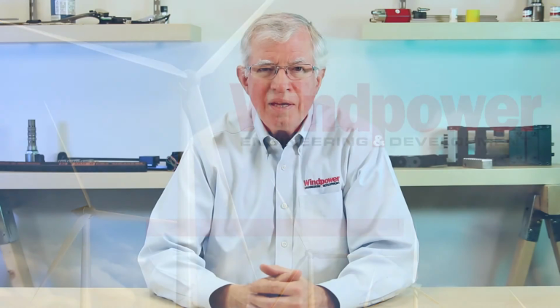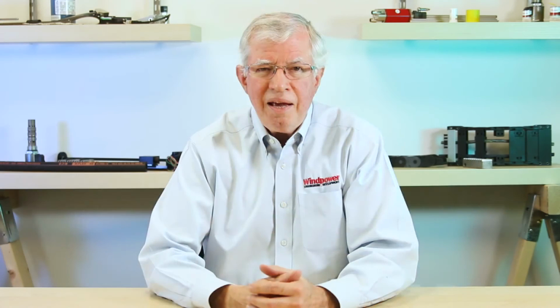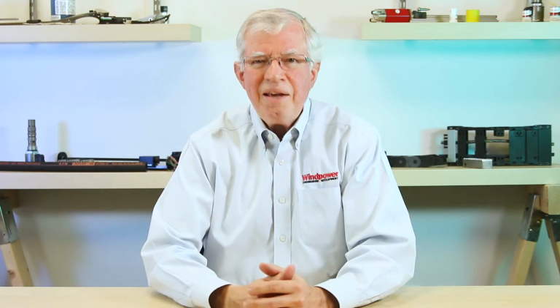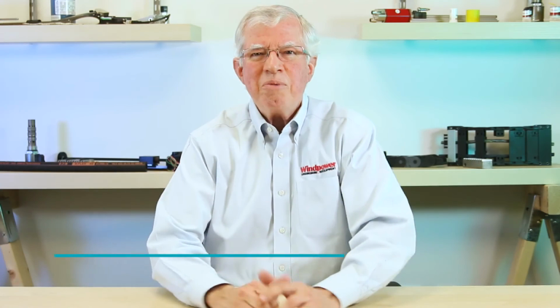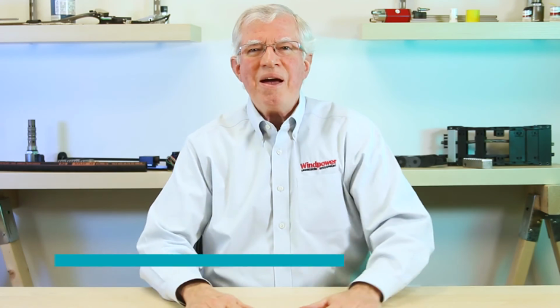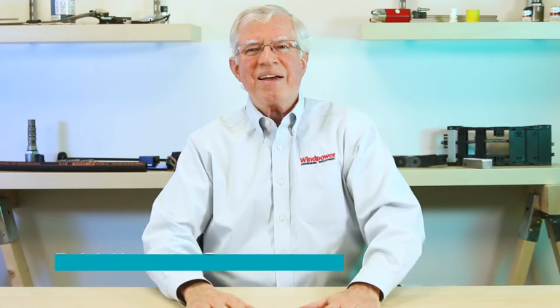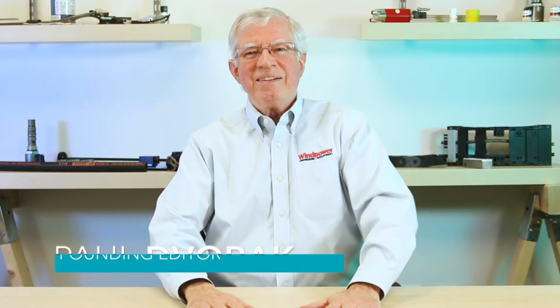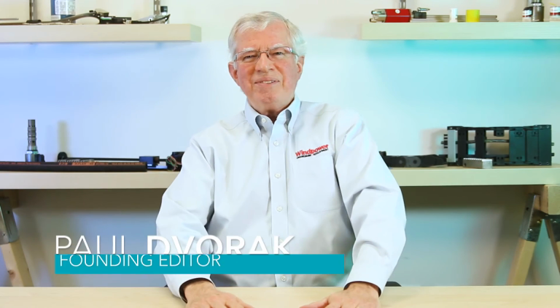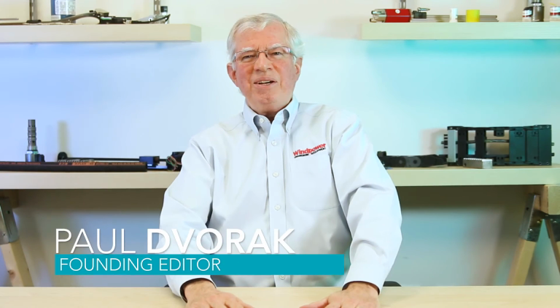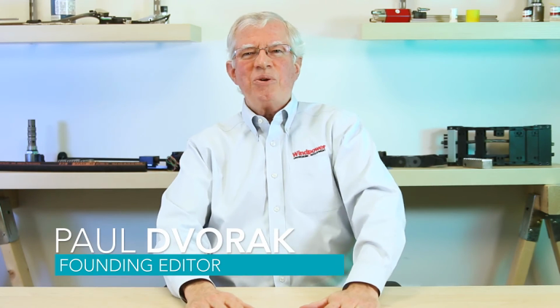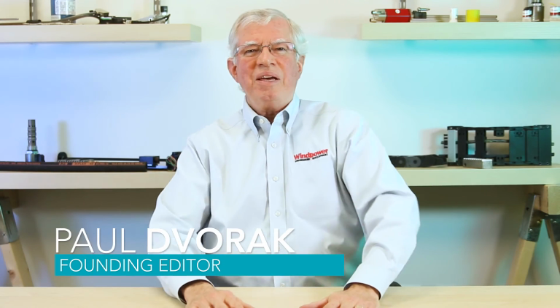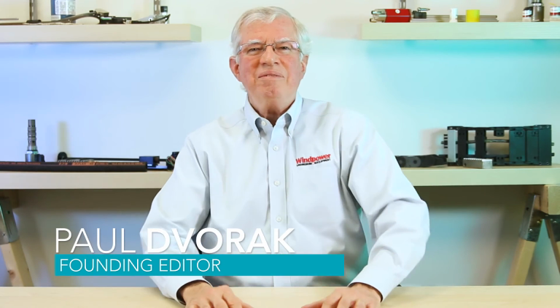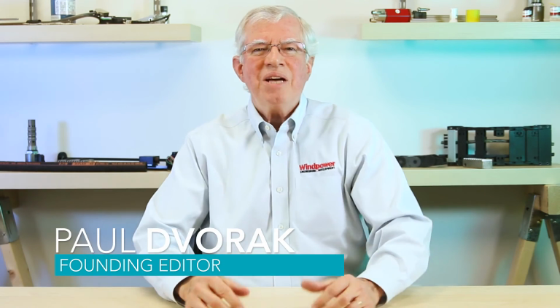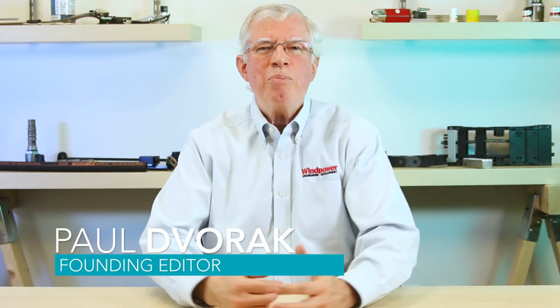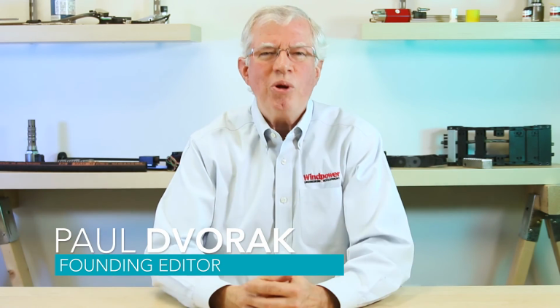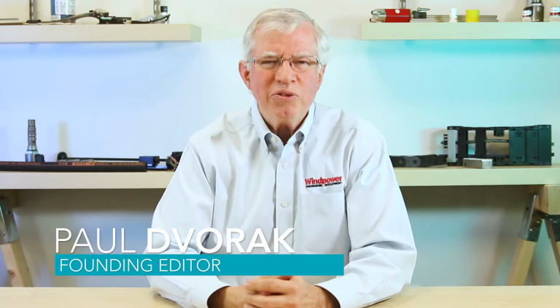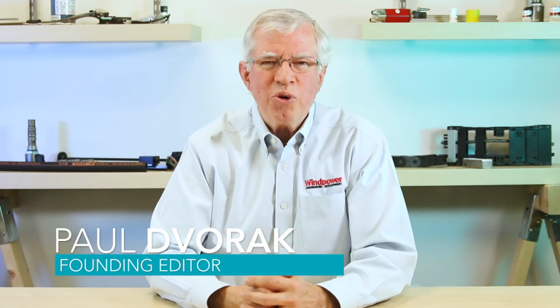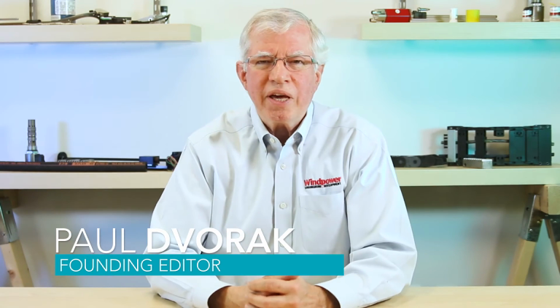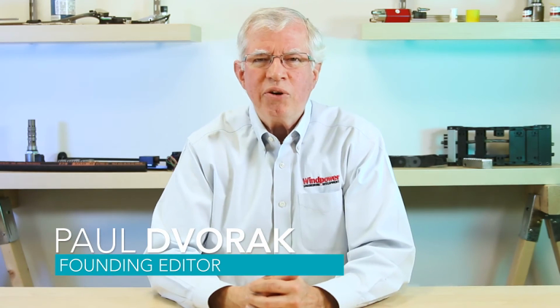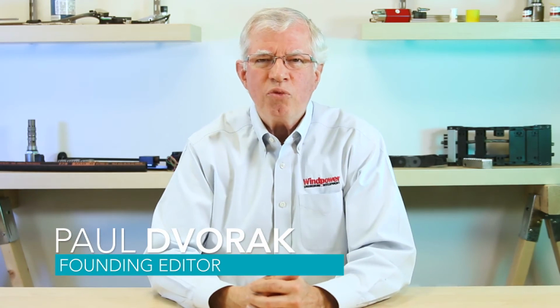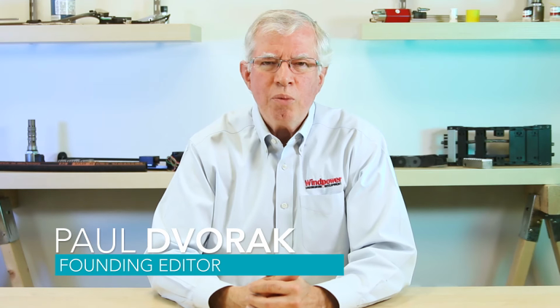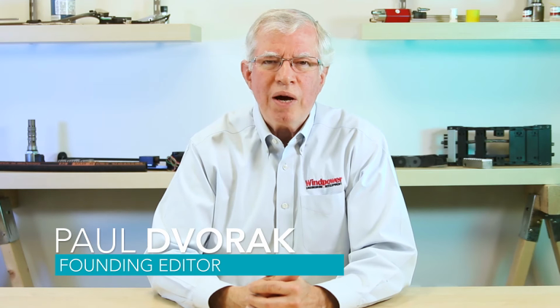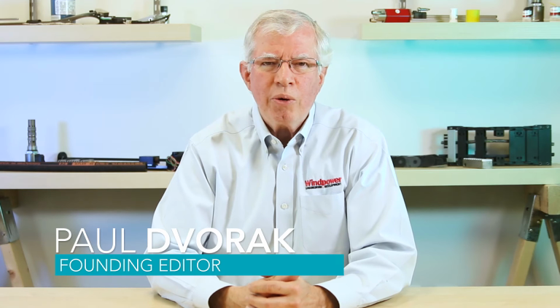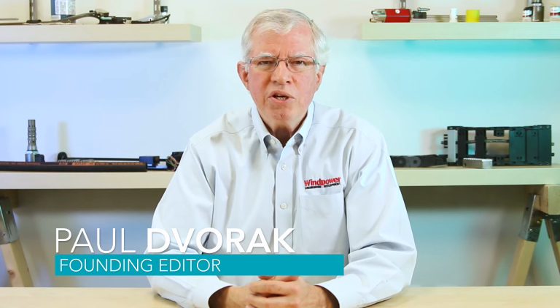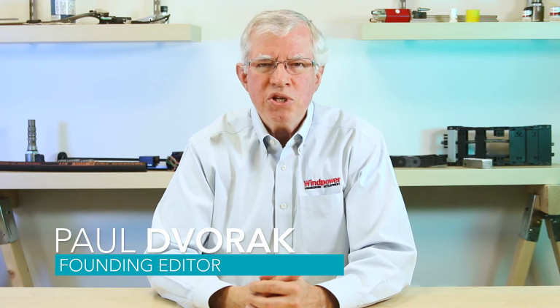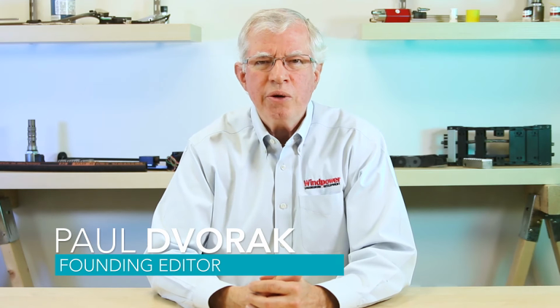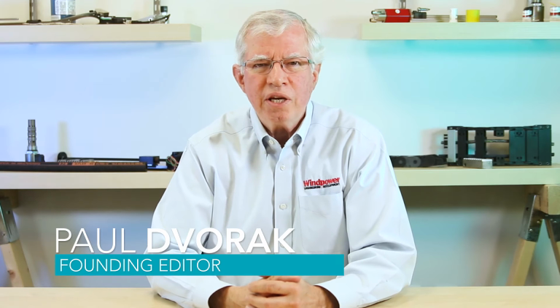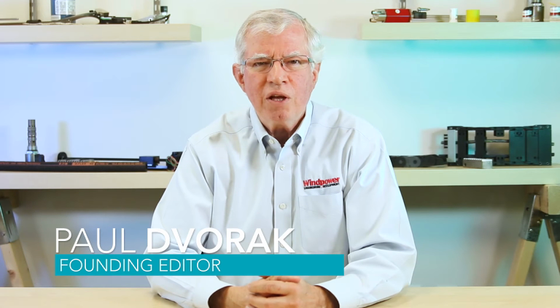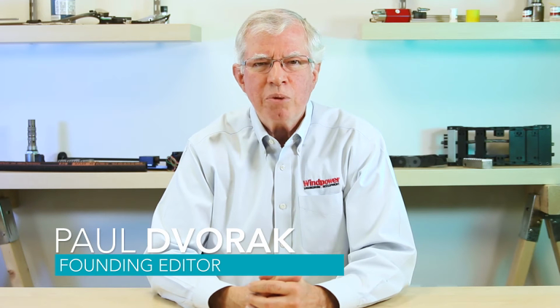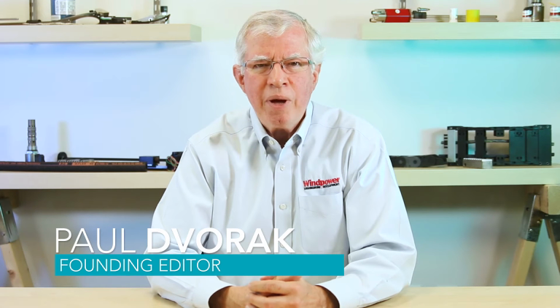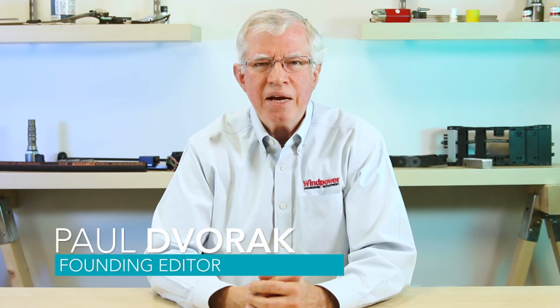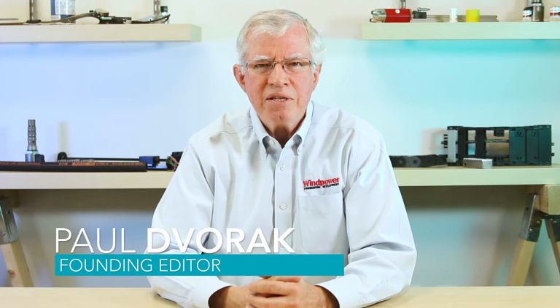Hey, you're back. Hello again. I'm Paul Dvorak, editor of Wind Power Engineering and Development Magazine.